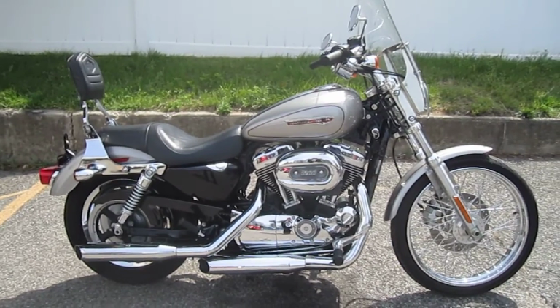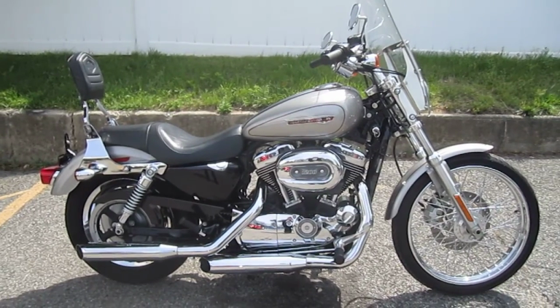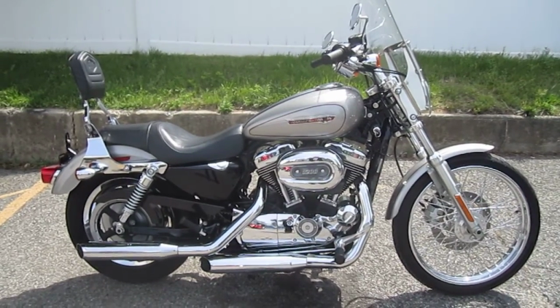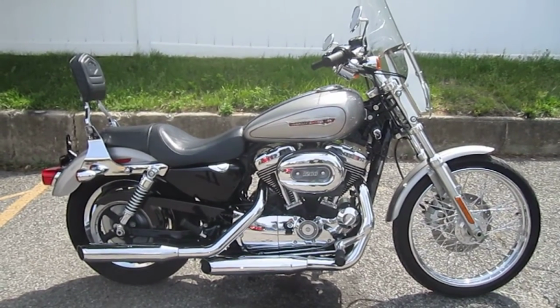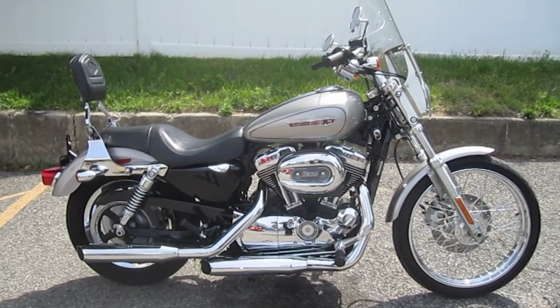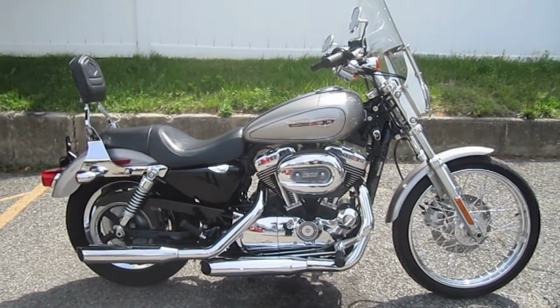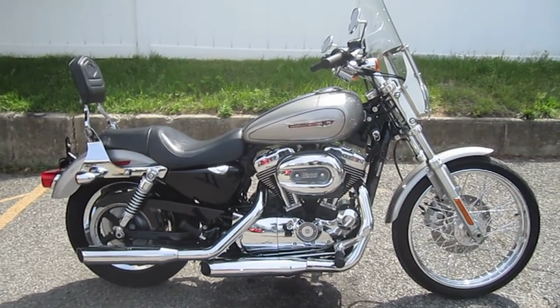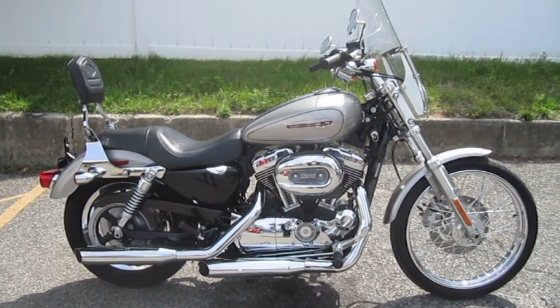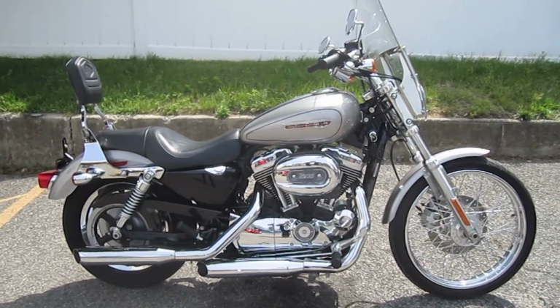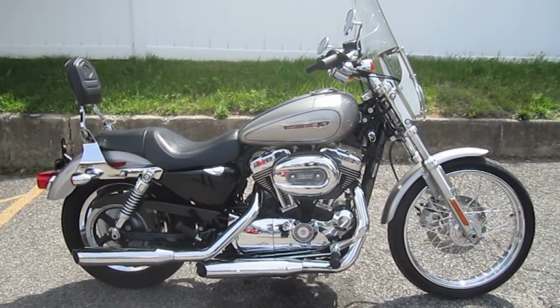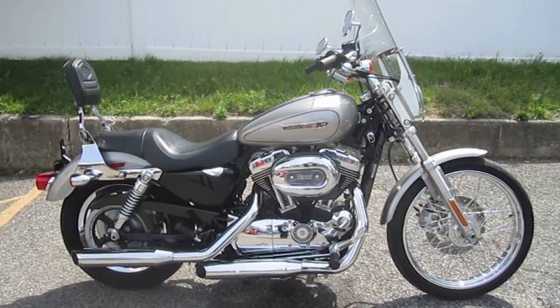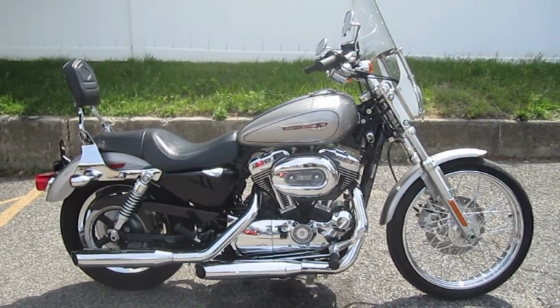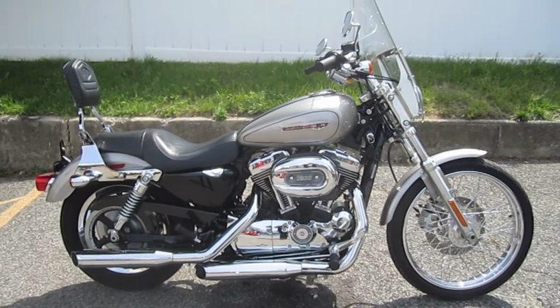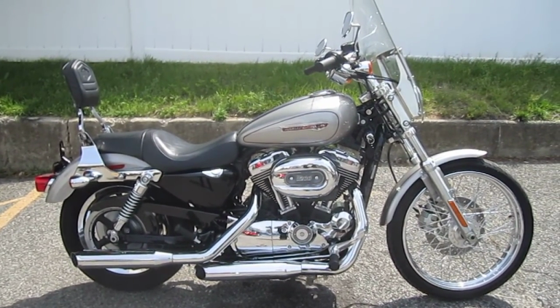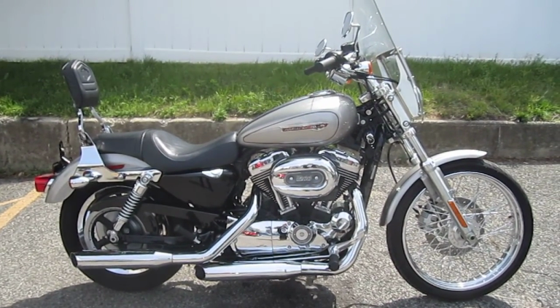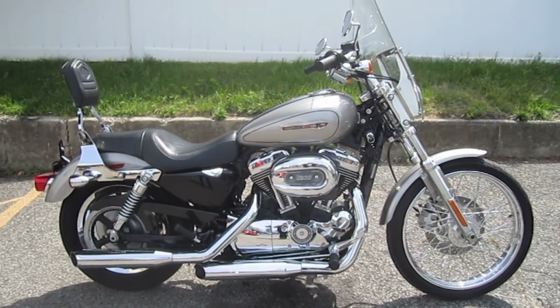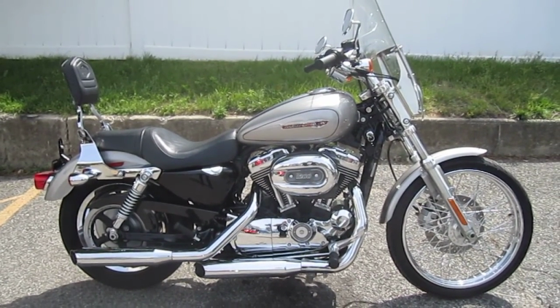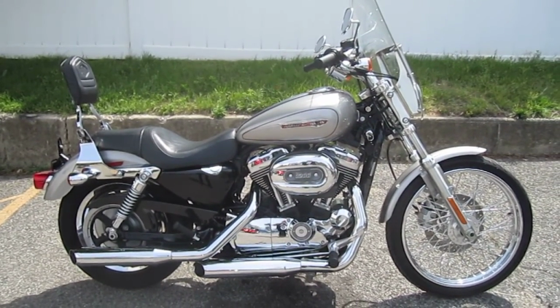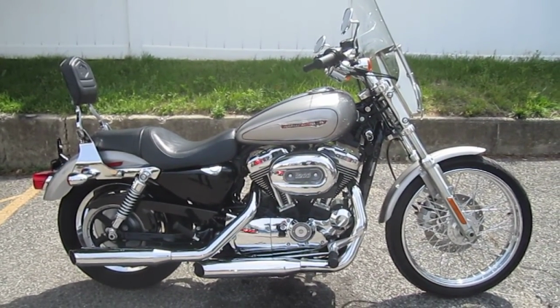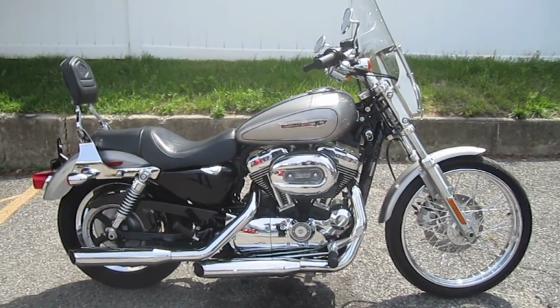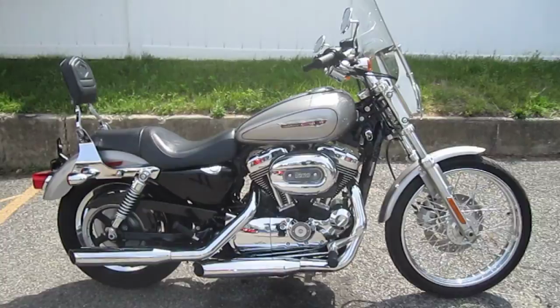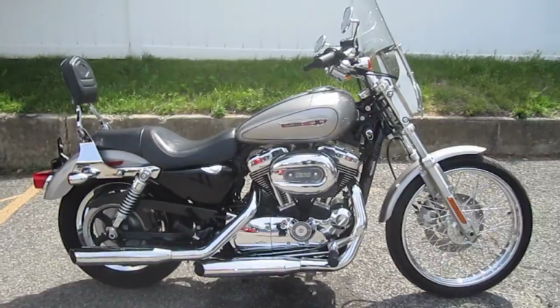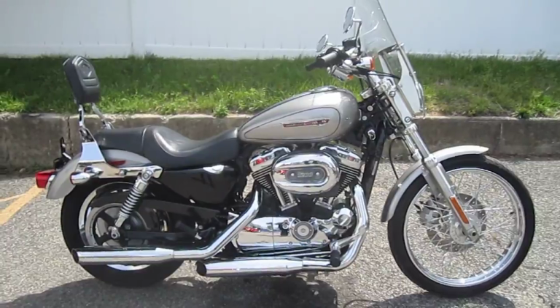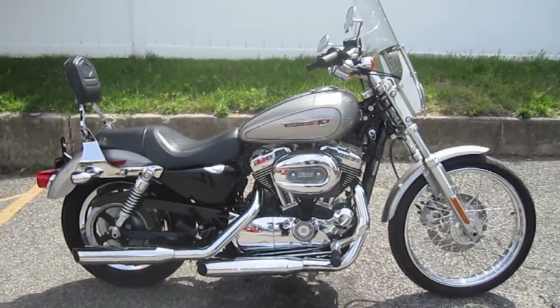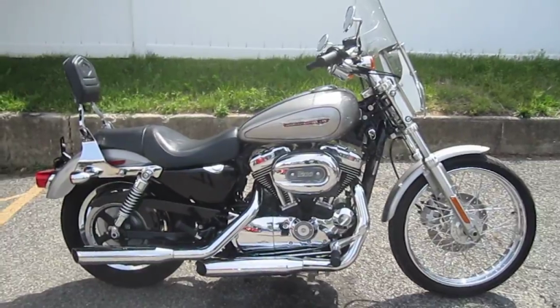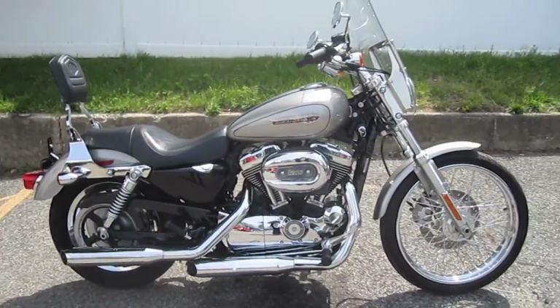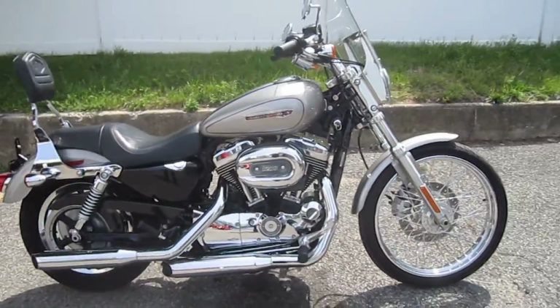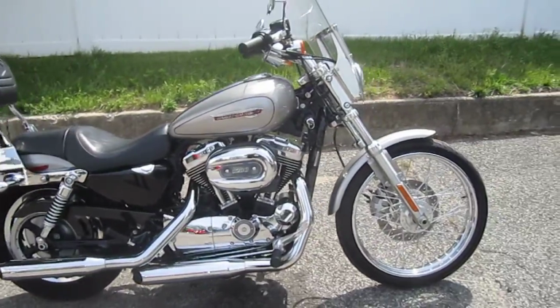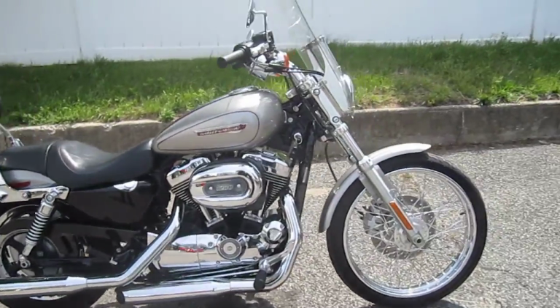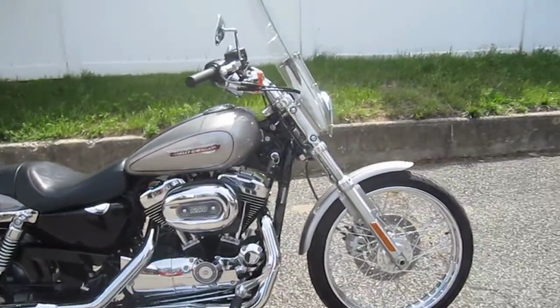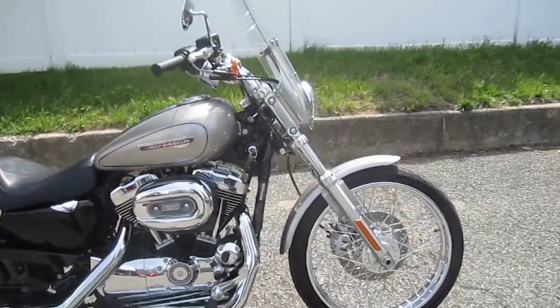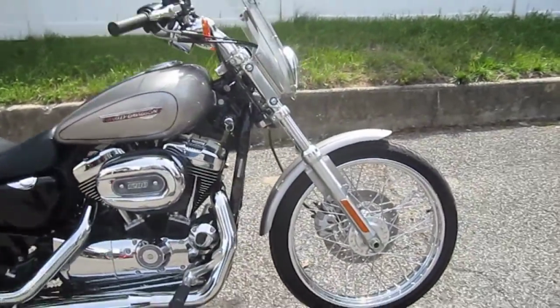It's got a detachable windshield, detachable backrest, and a run-brake-turn taillight module. It's a nice, clean bike. Let's take a look at this thing.